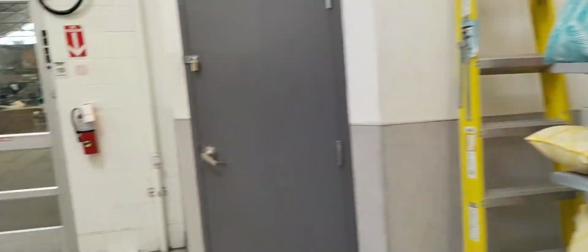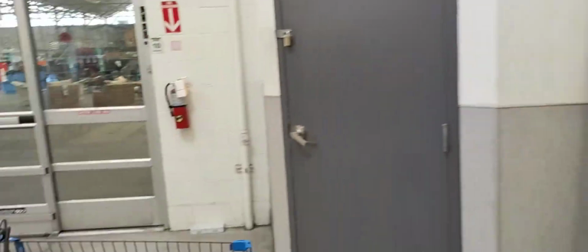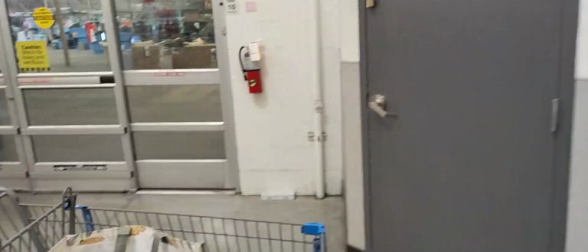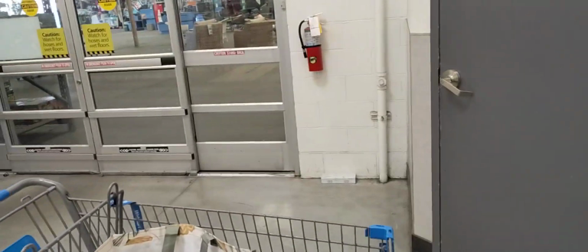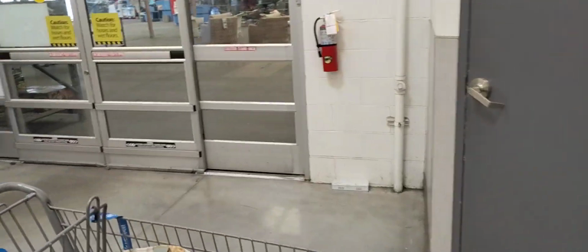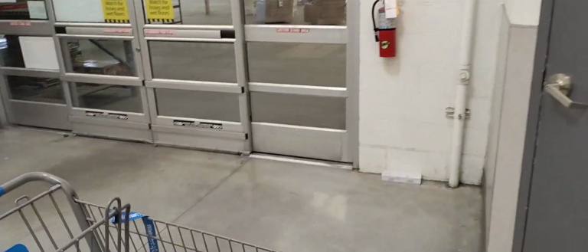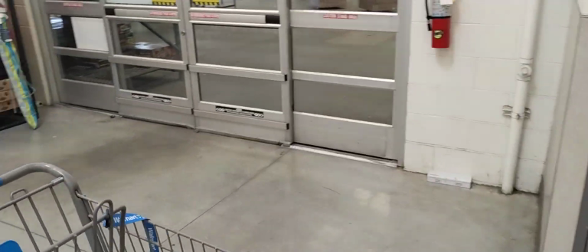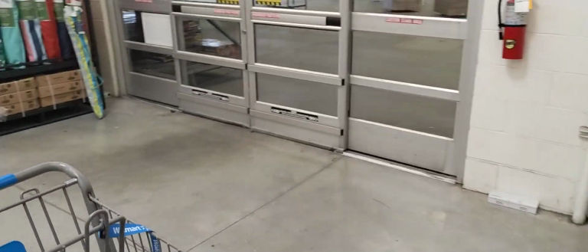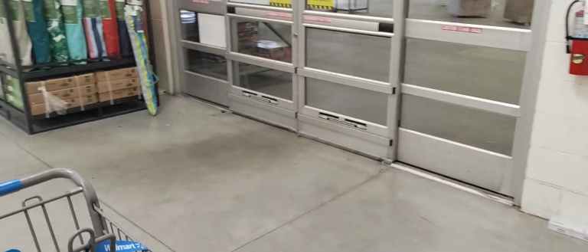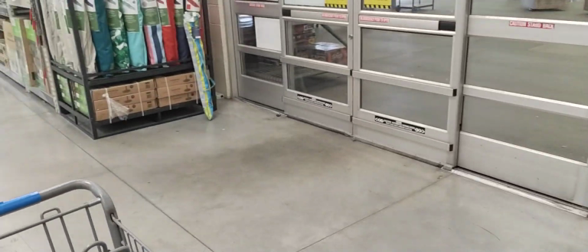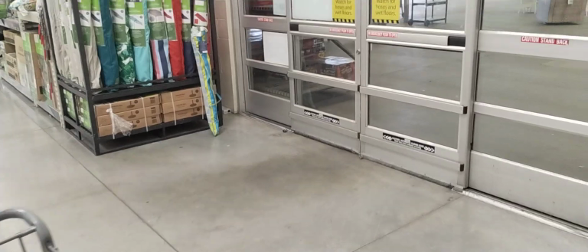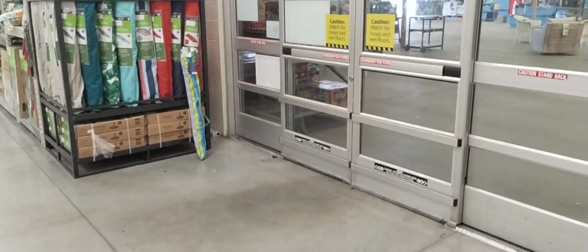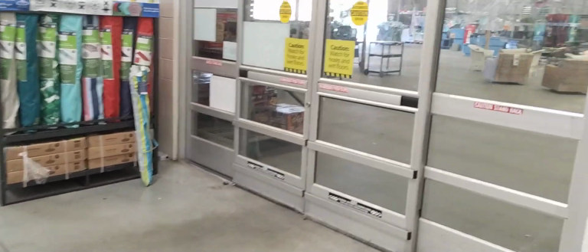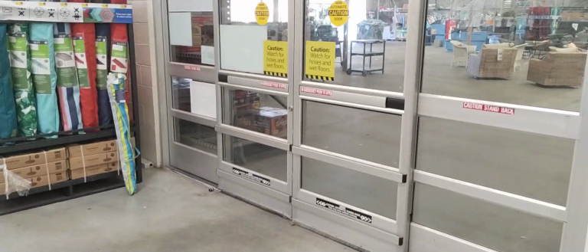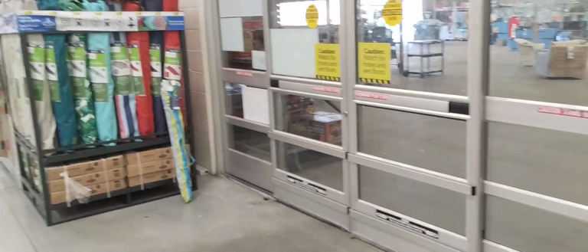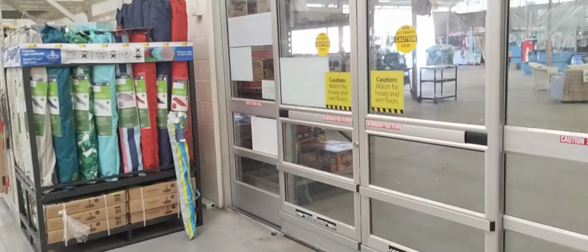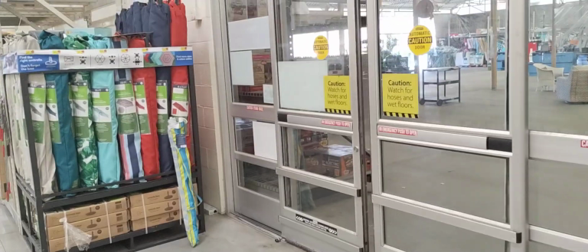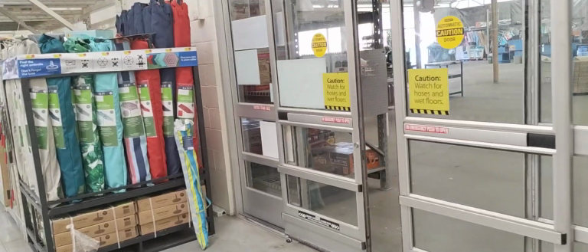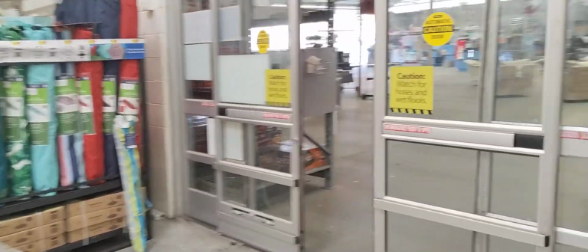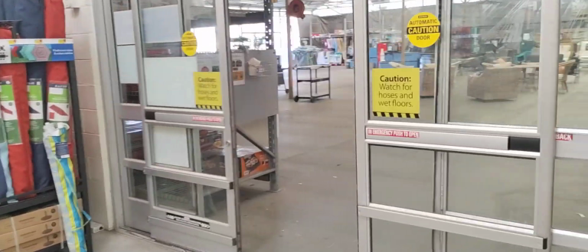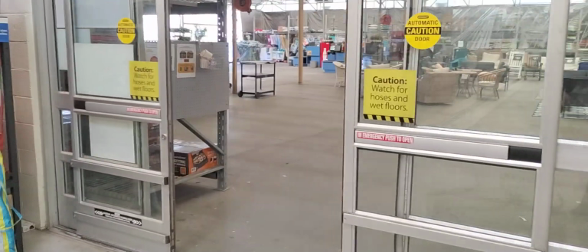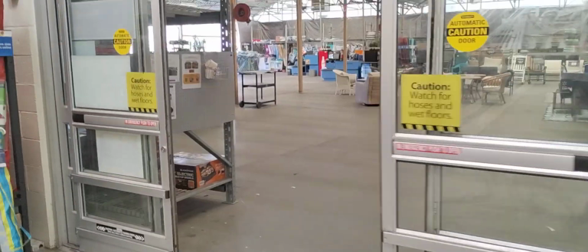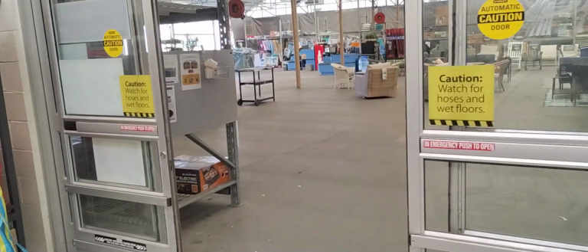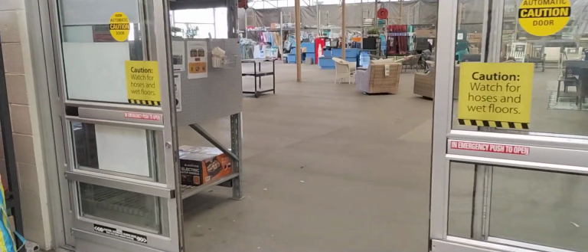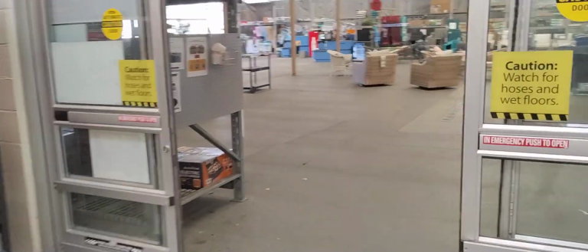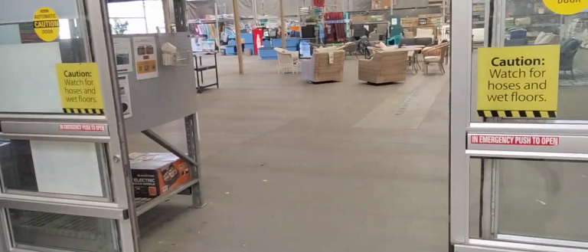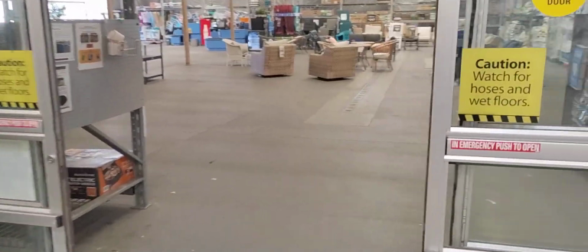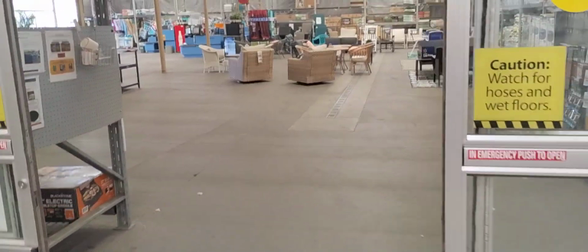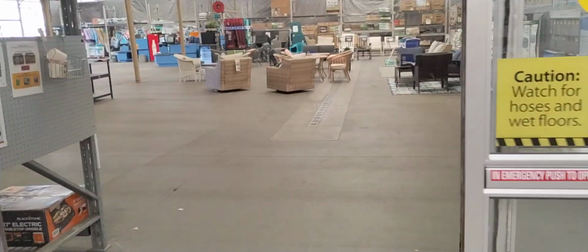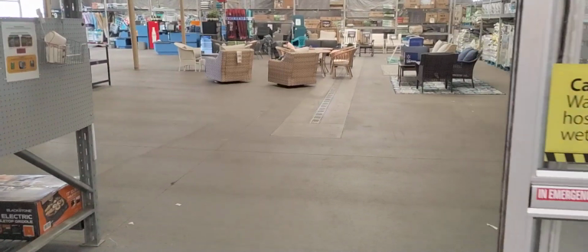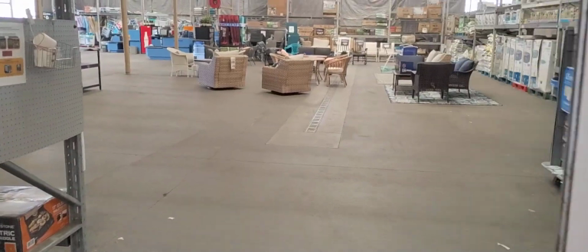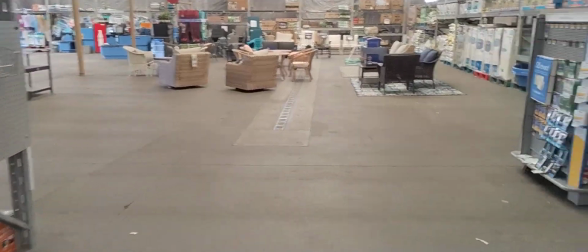All right, we're going to go and see what else they have. They're getting a lot — I mean, this is empty. Usually this is pretty full, but we'll go and see what's happening.